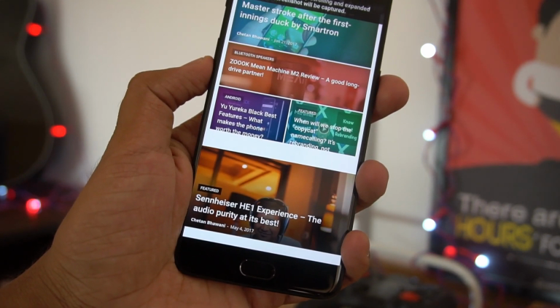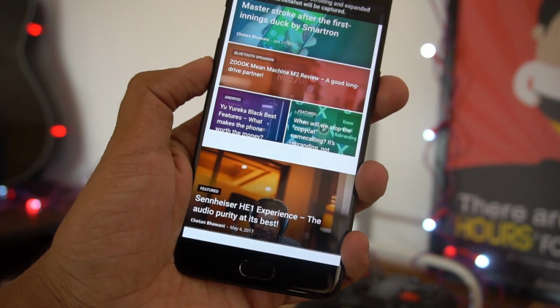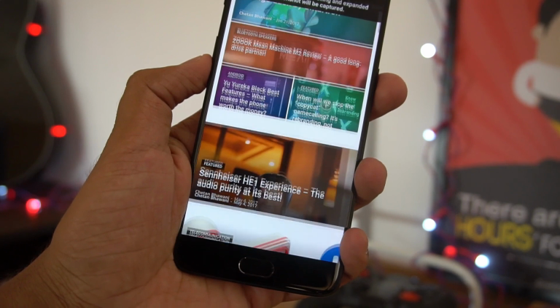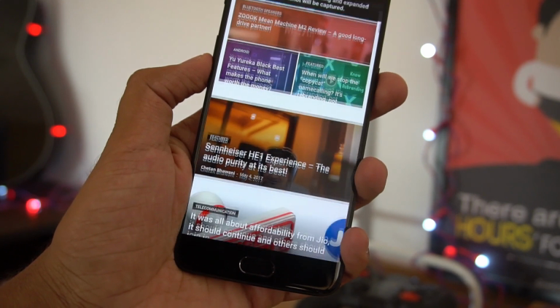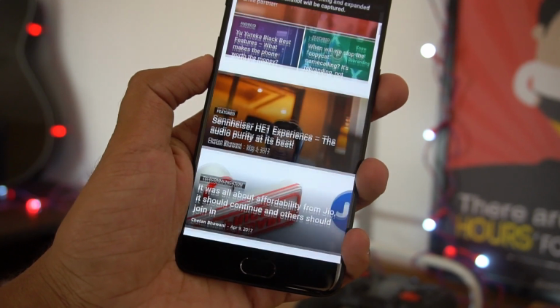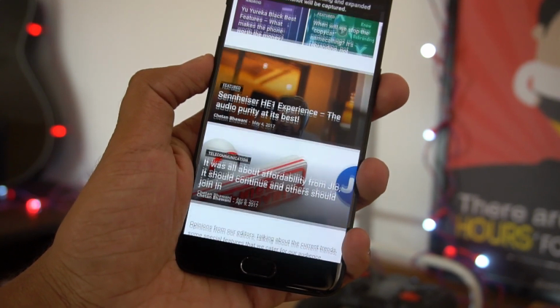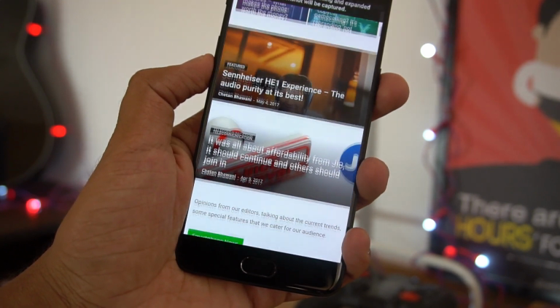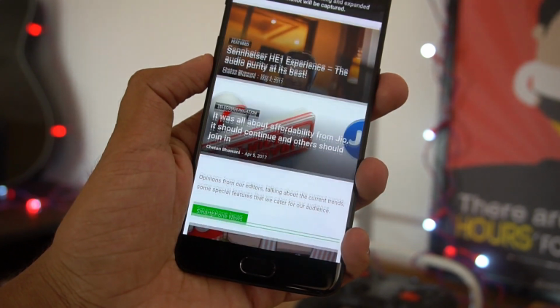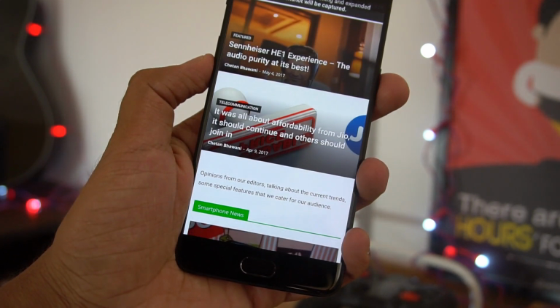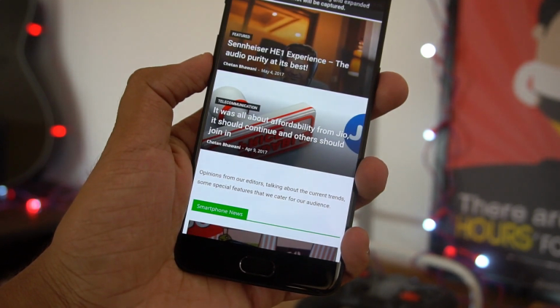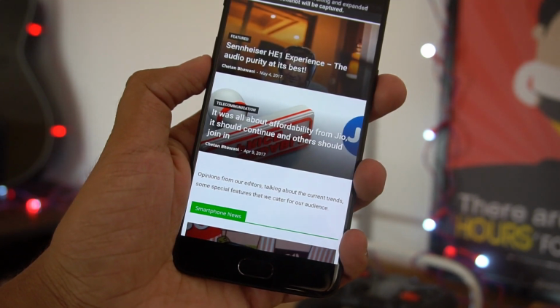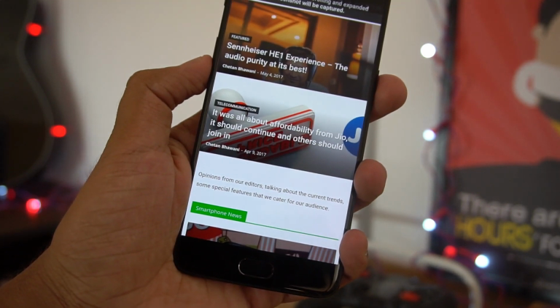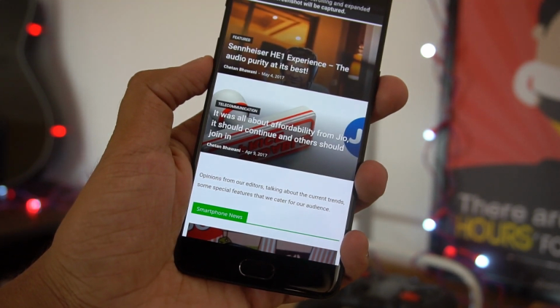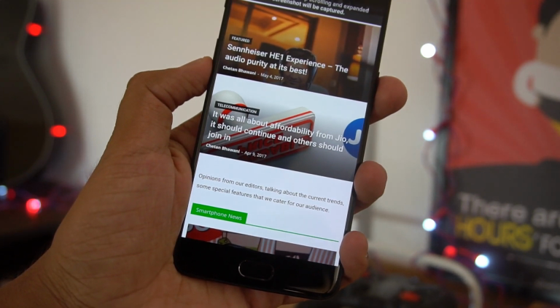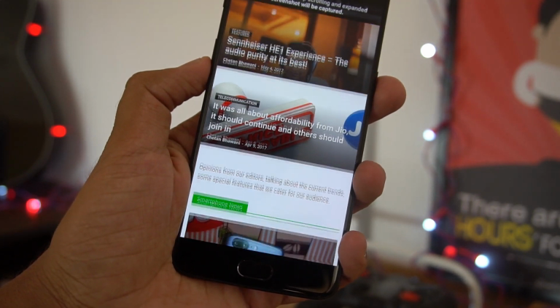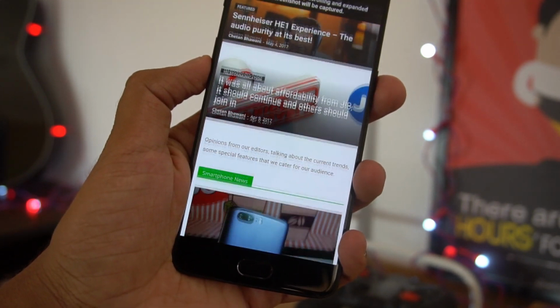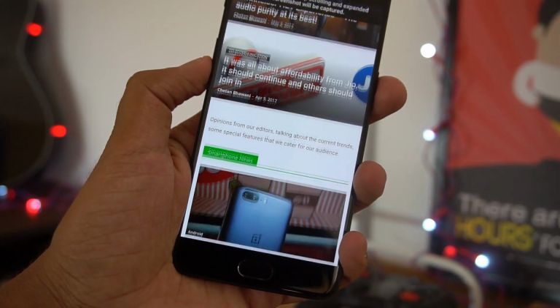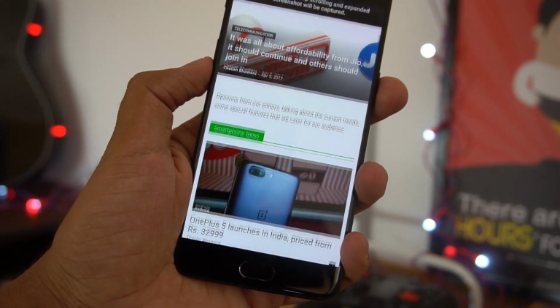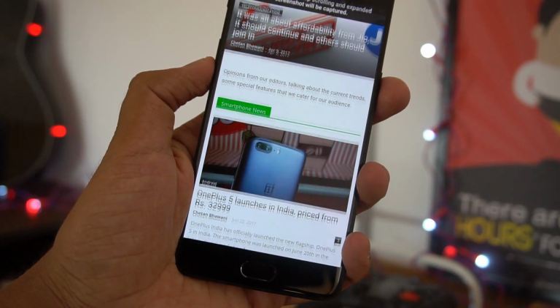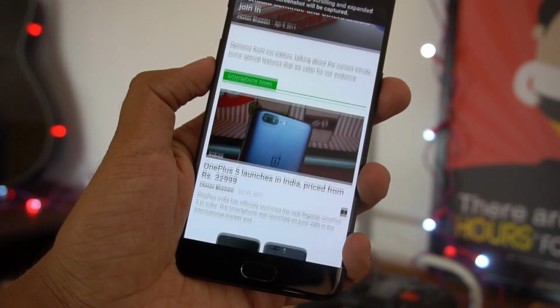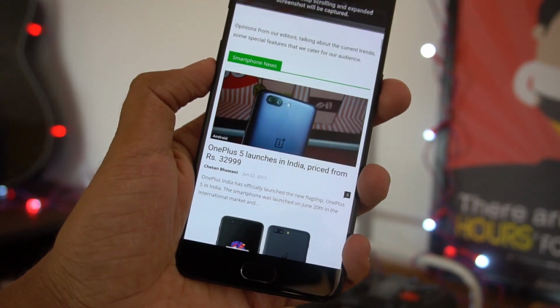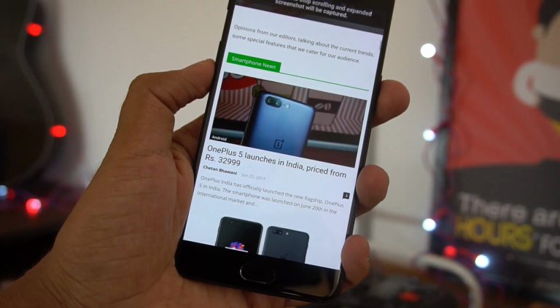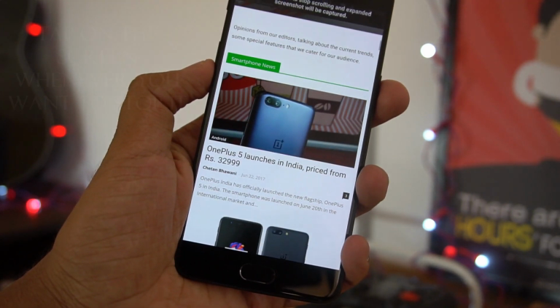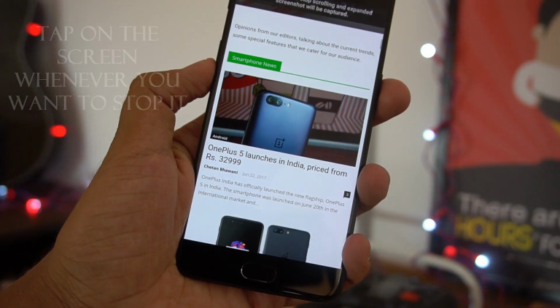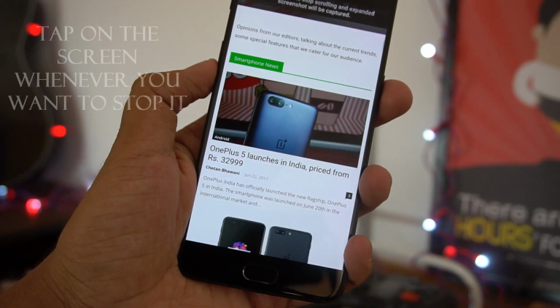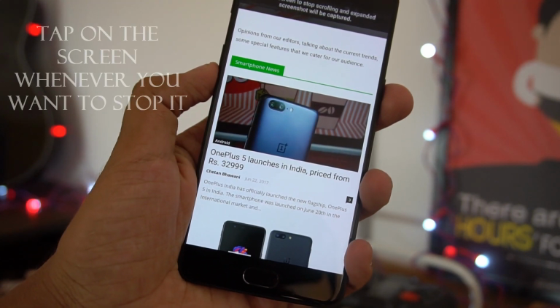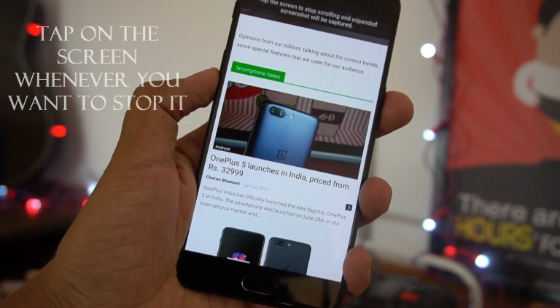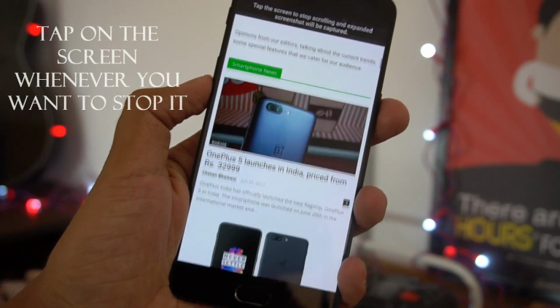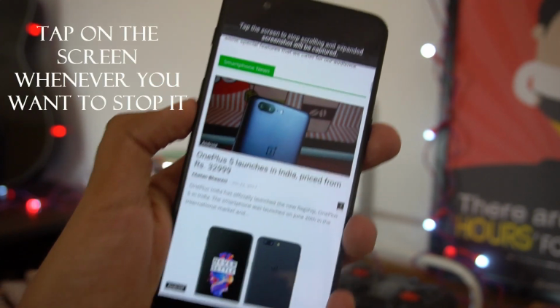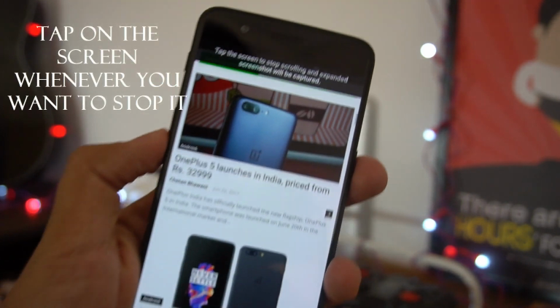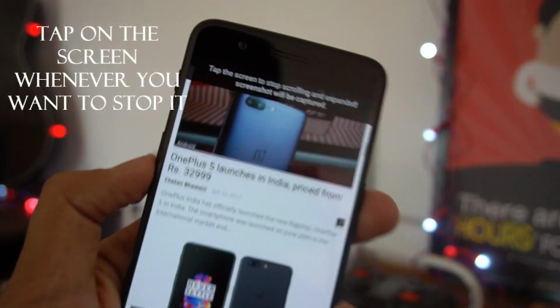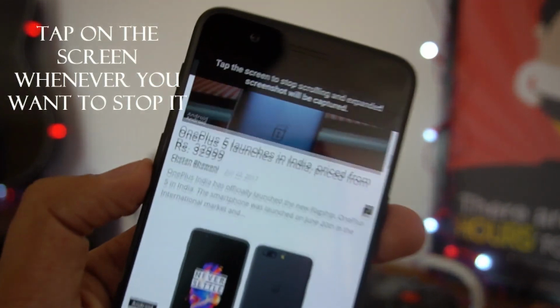It won't take it all at once, so you'll have to tap wherever you want it to stop.